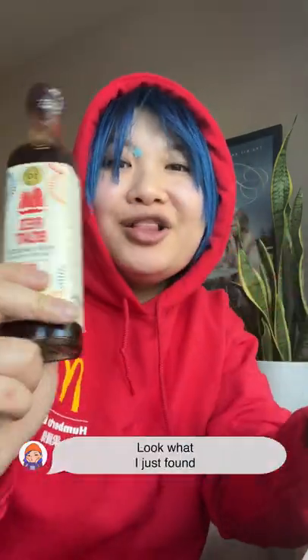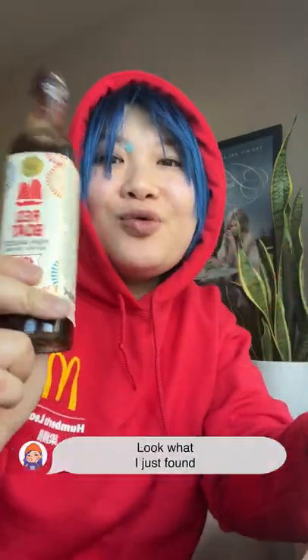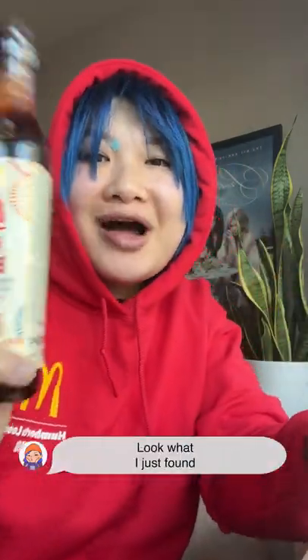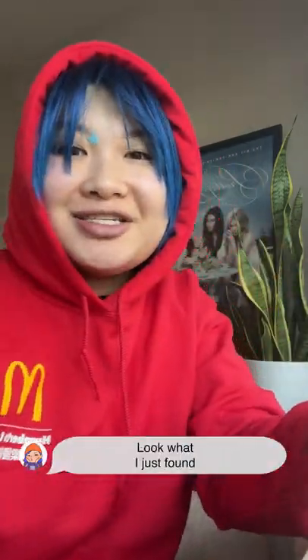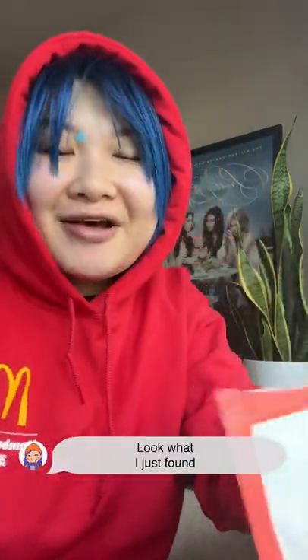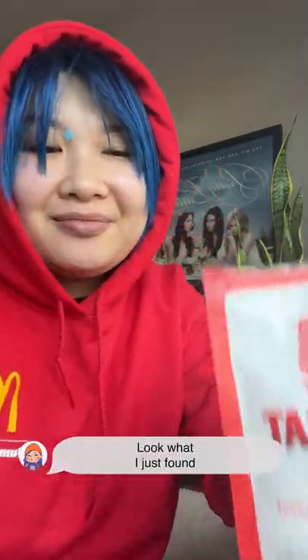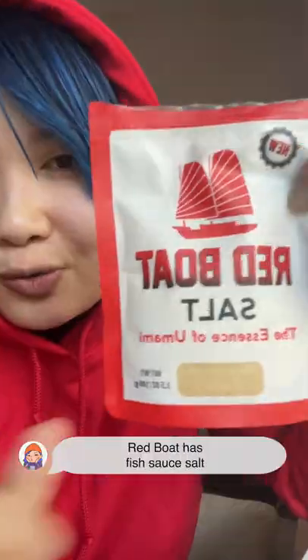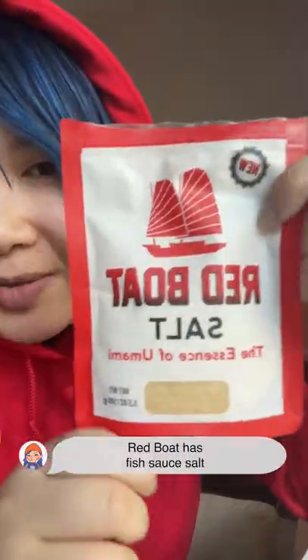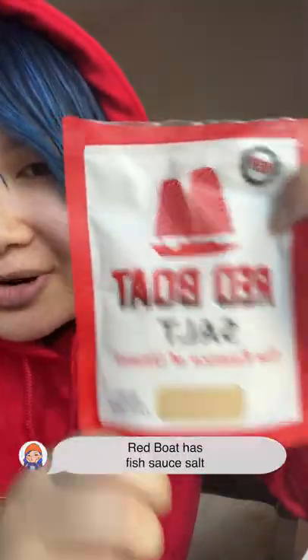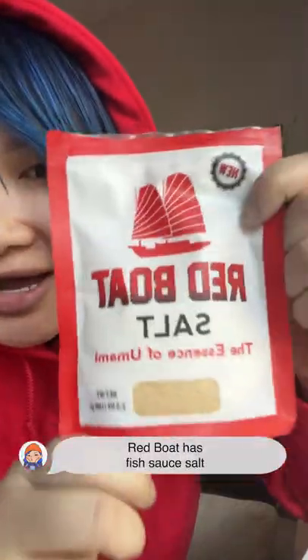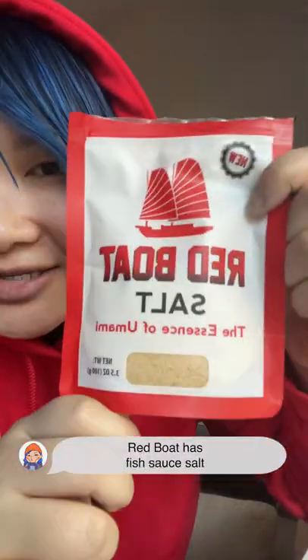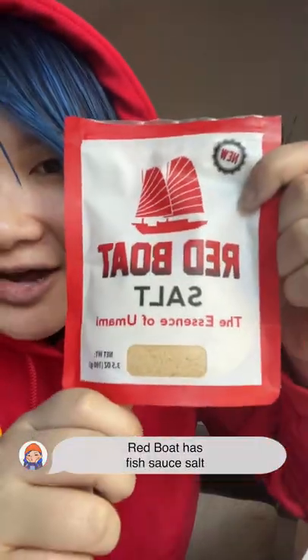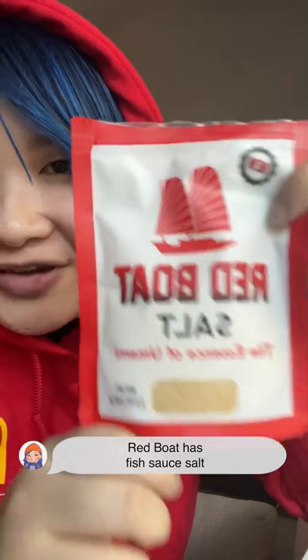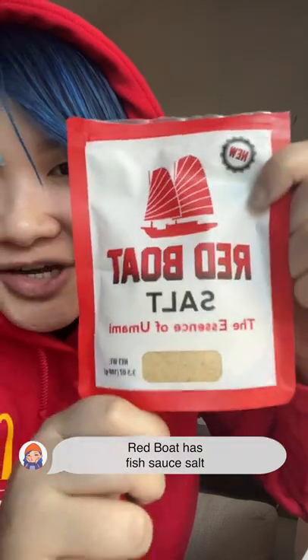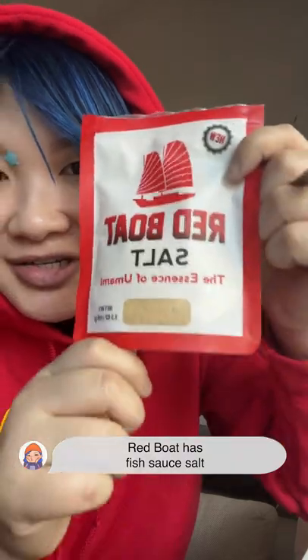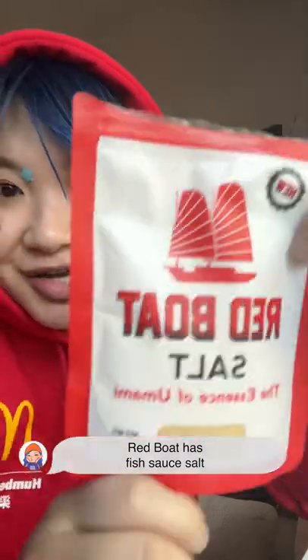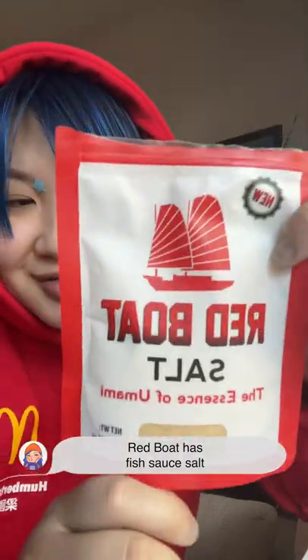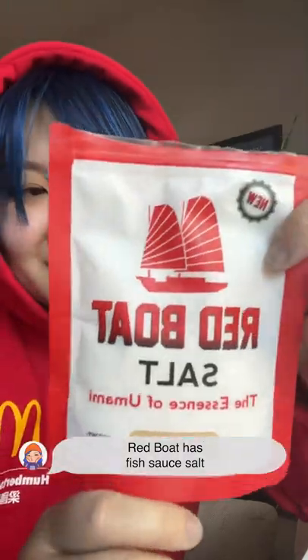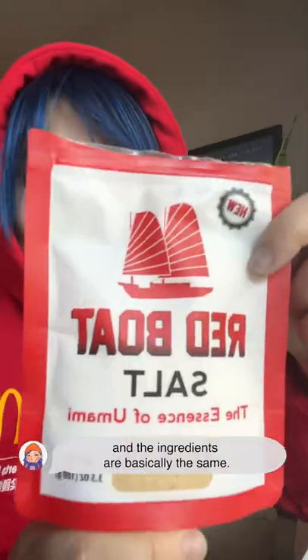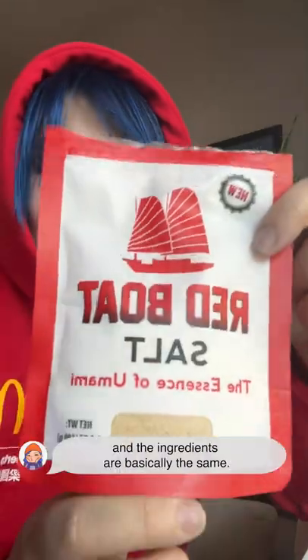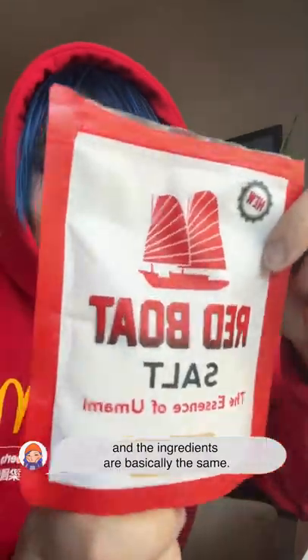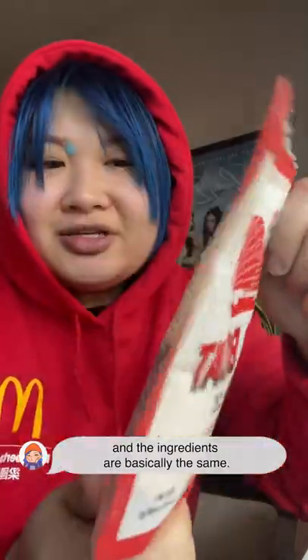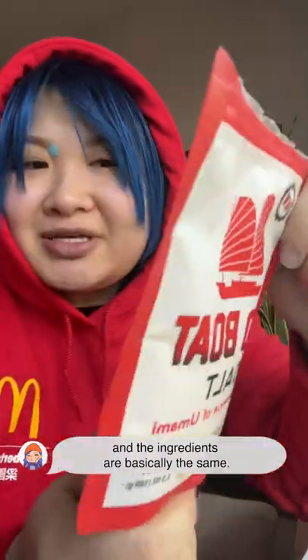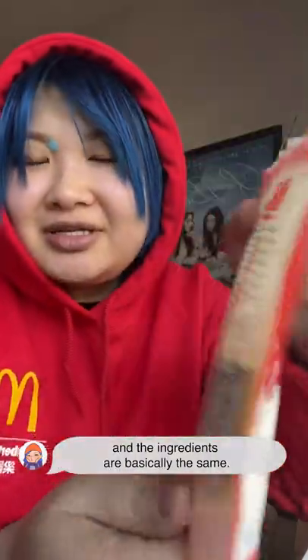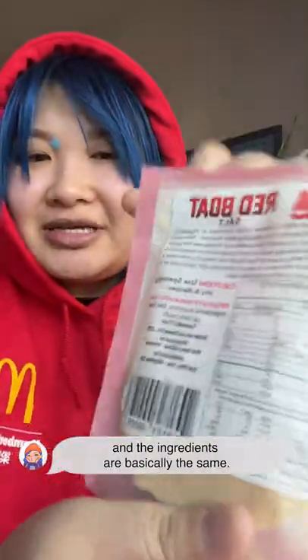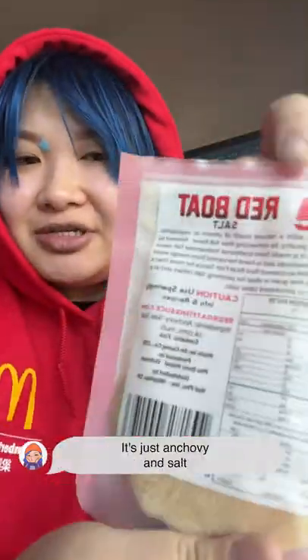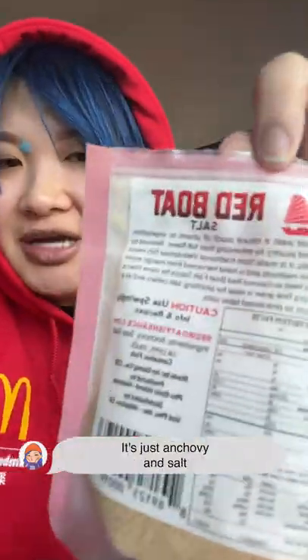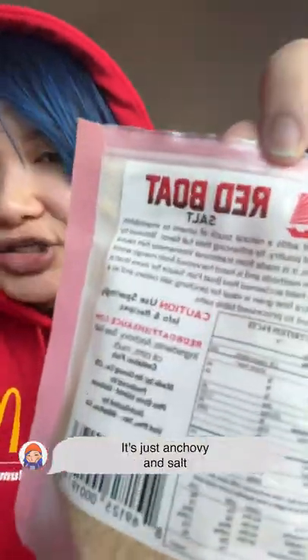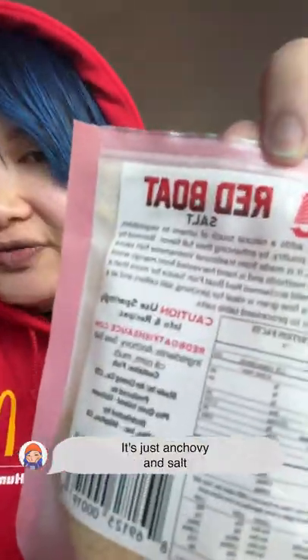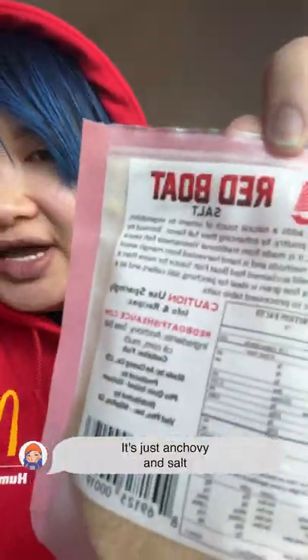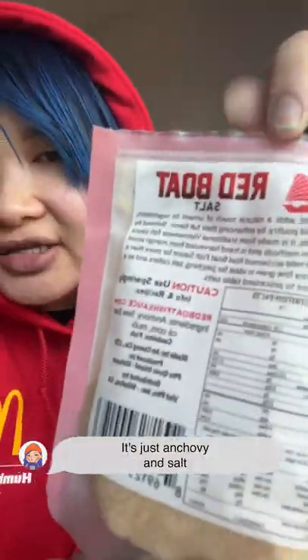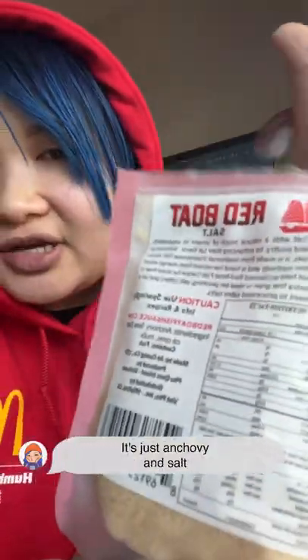Look what I just found. Red Boat has a fish sauce salt. And the ingredients are basically the same — it's just anchovy and salt.